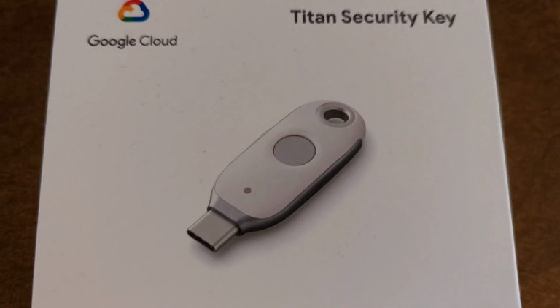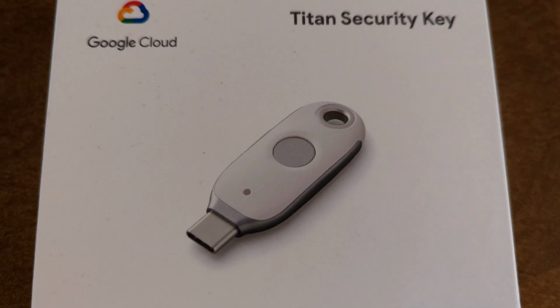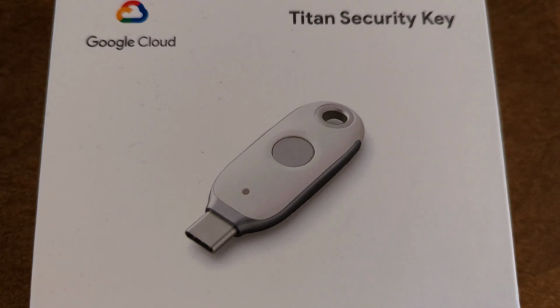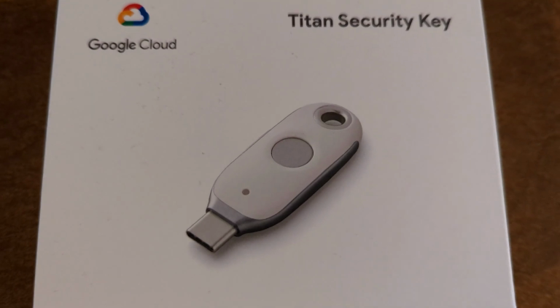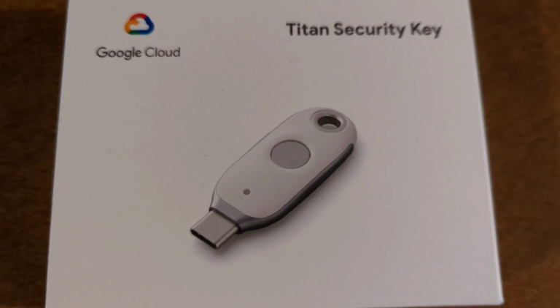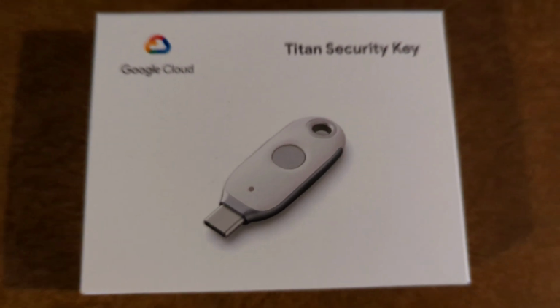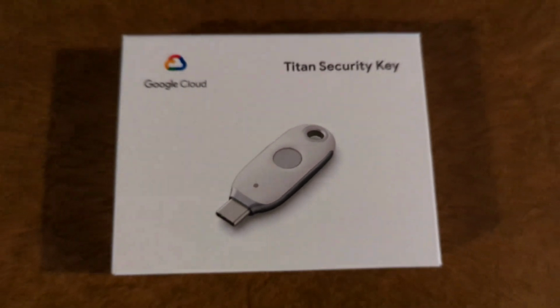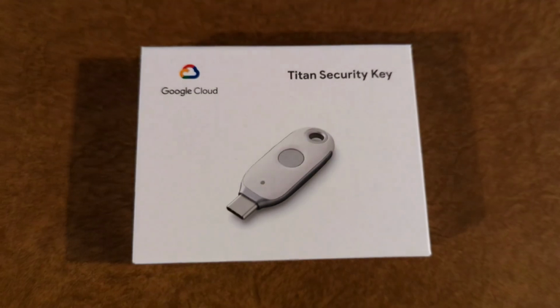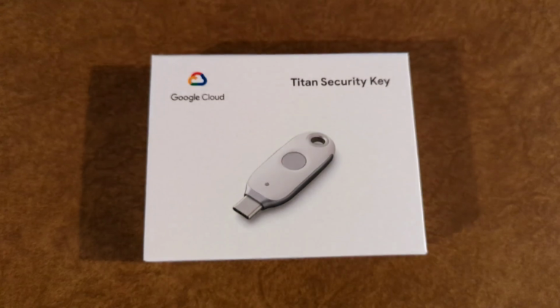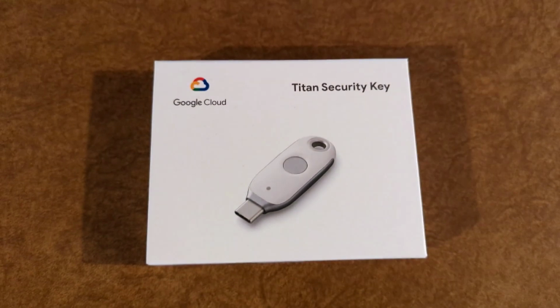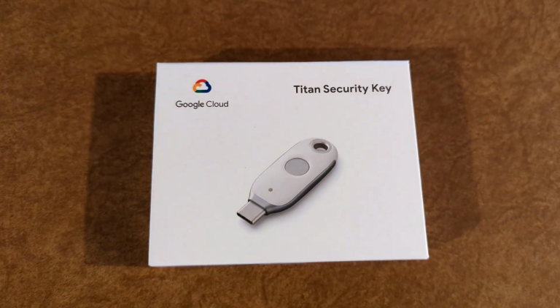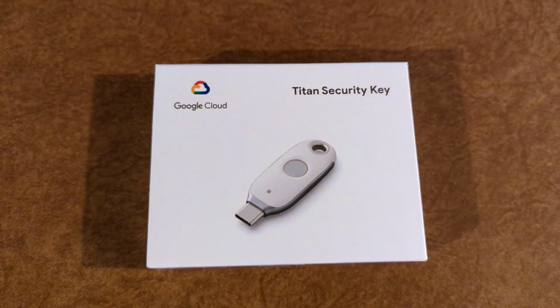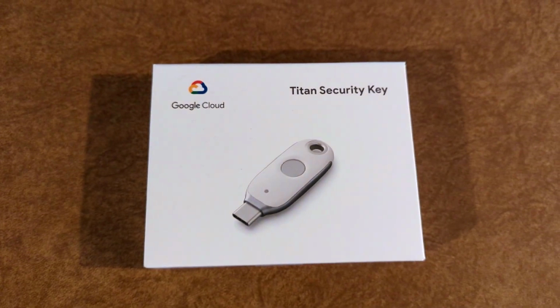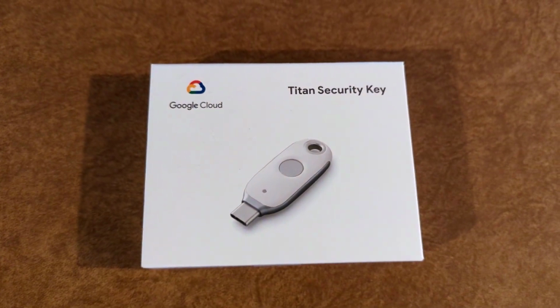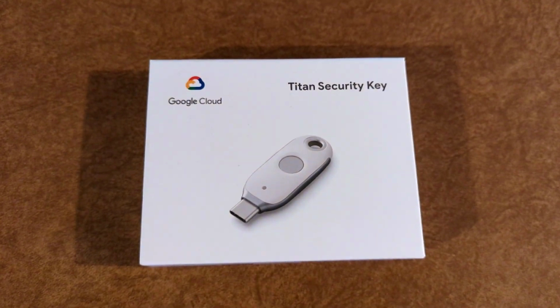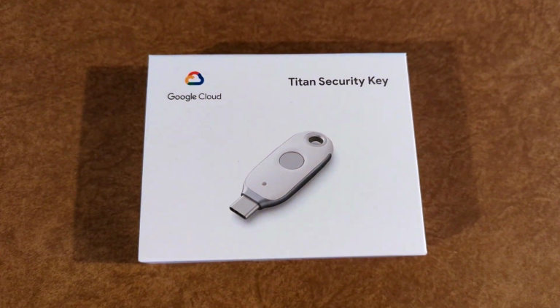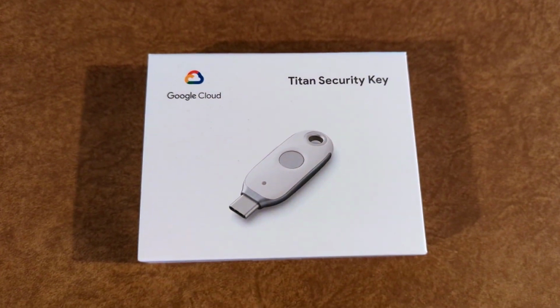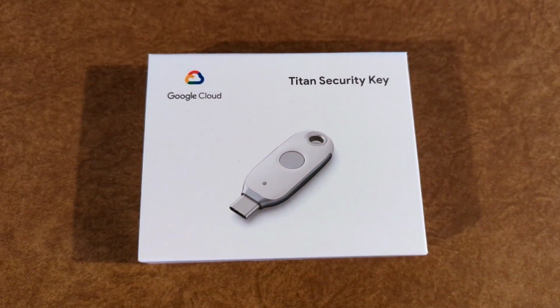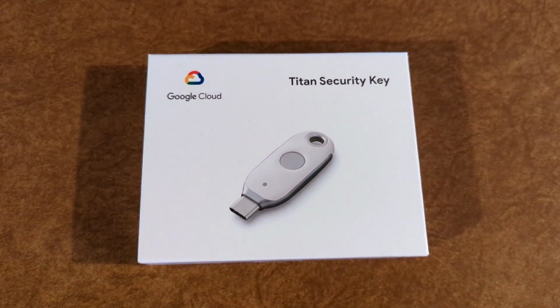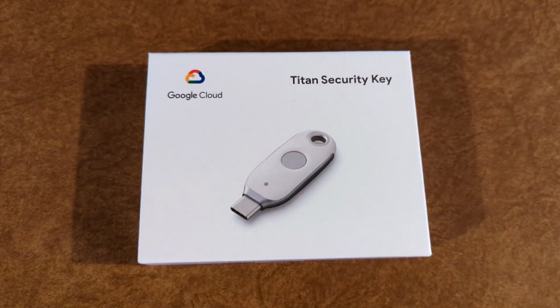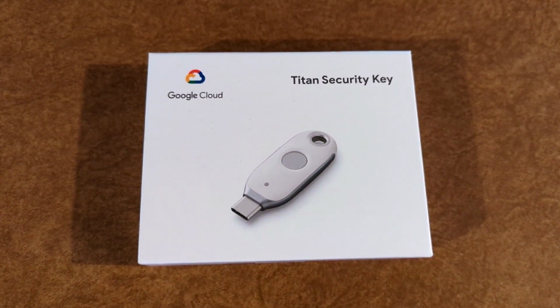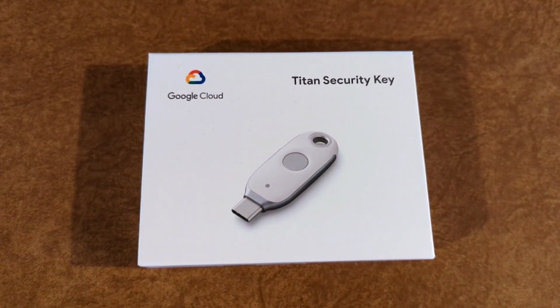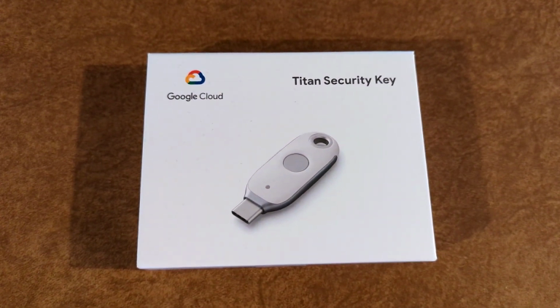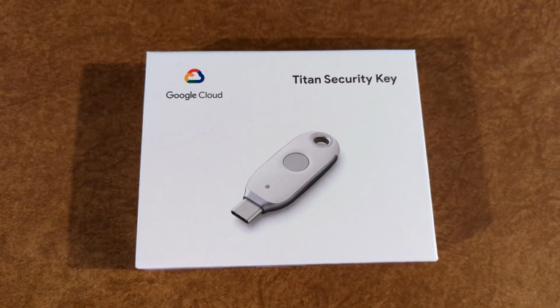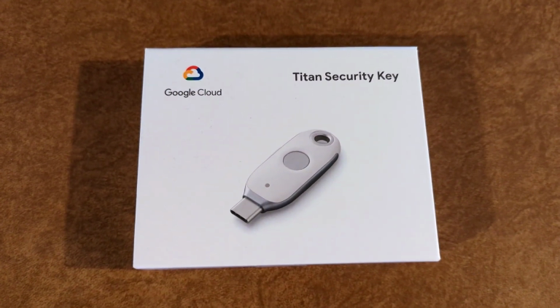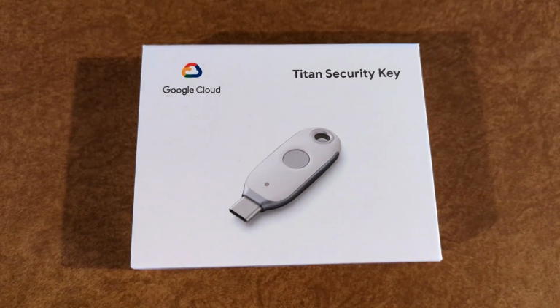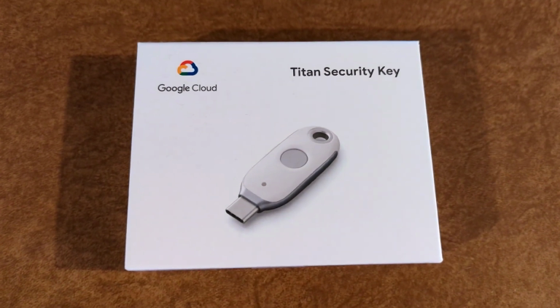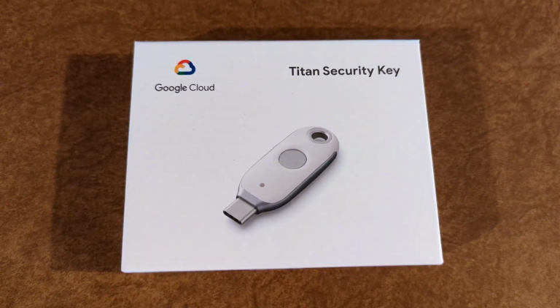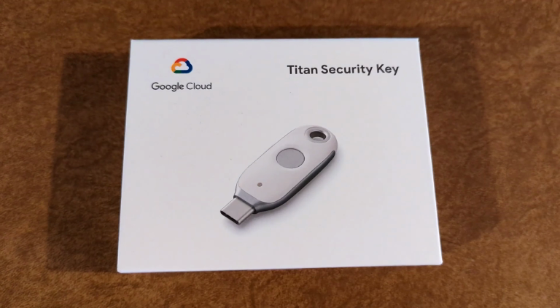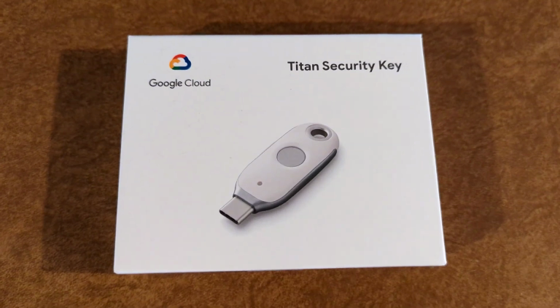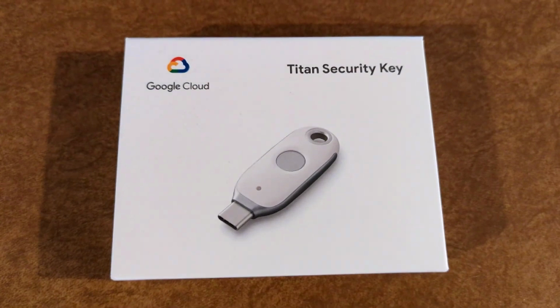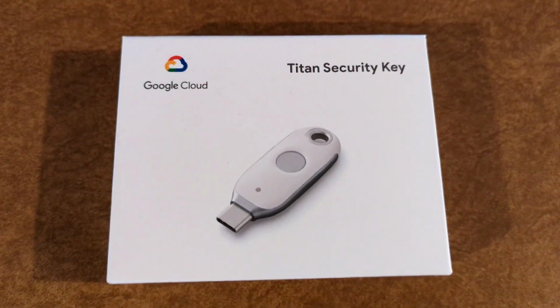And that's it, my brothers and sister. I highly recommend the Titan security key. Later.